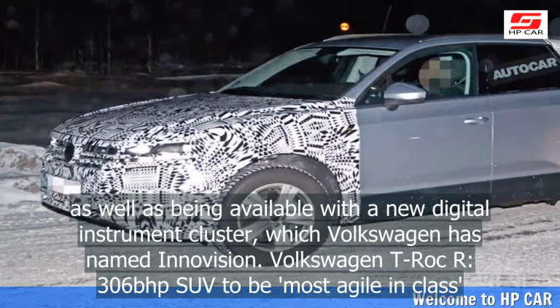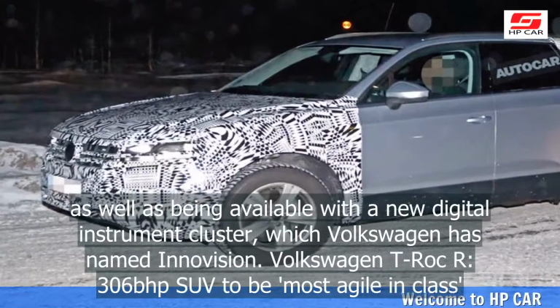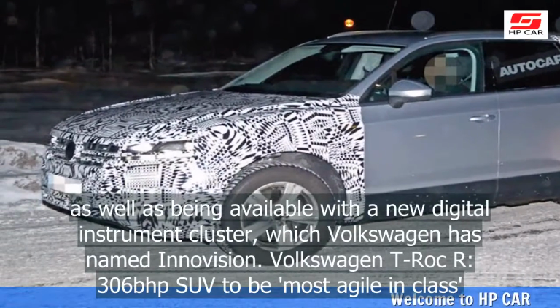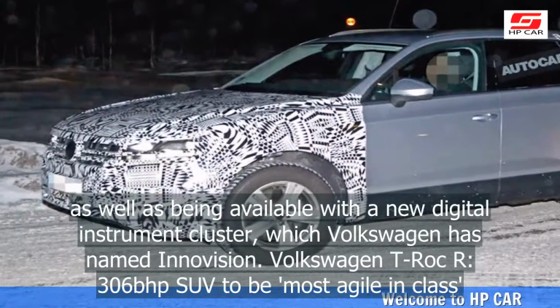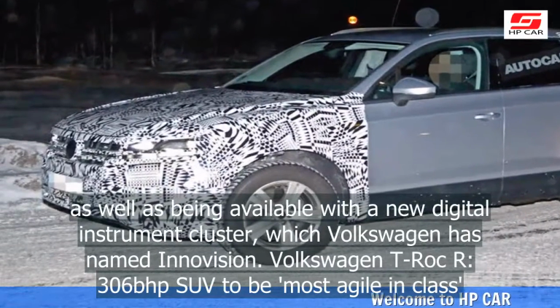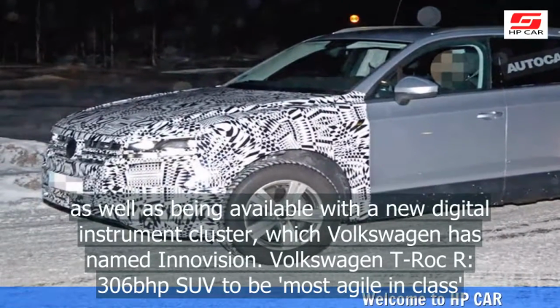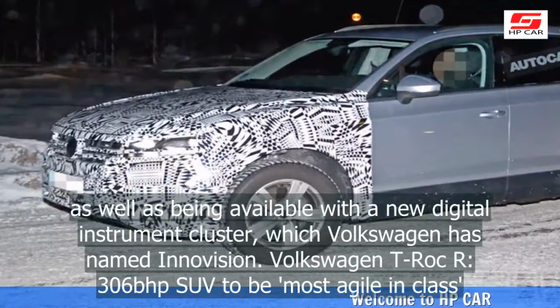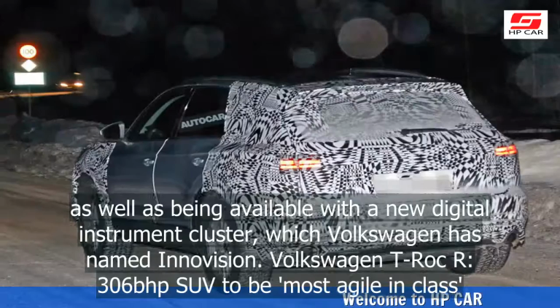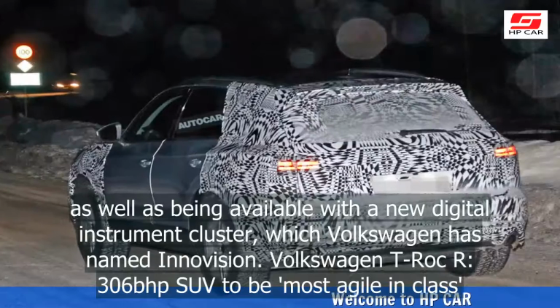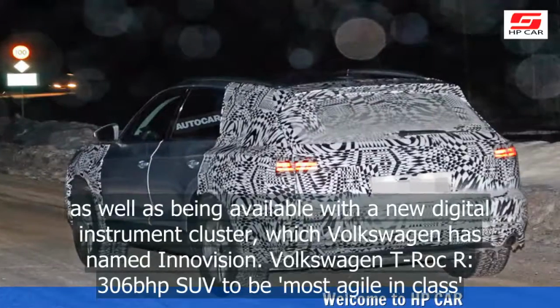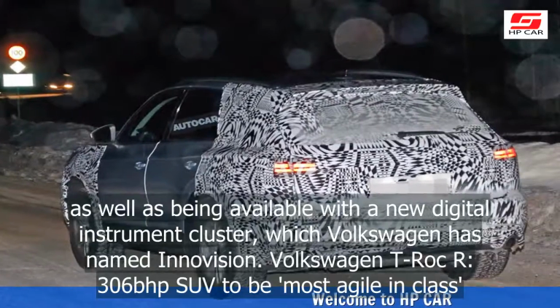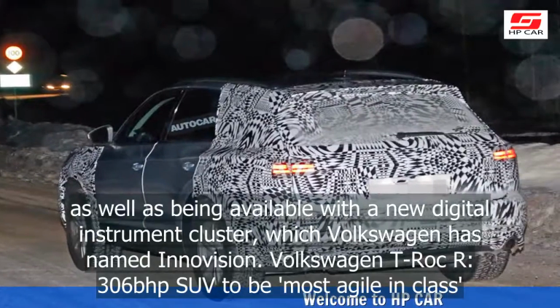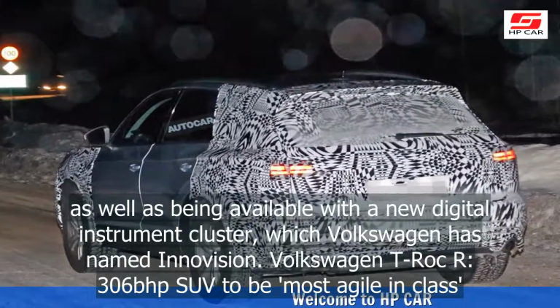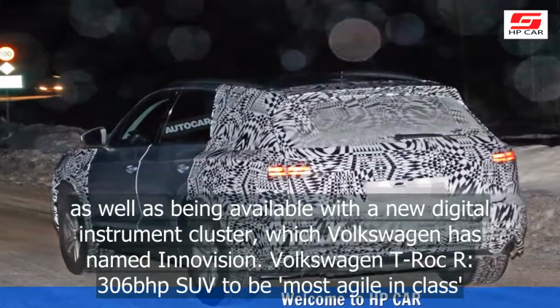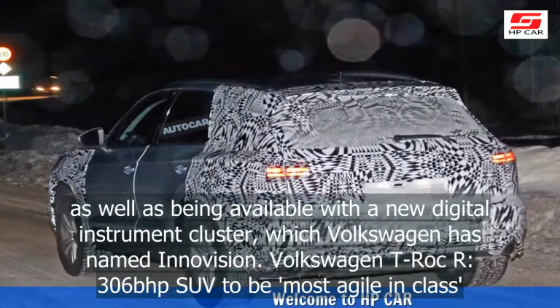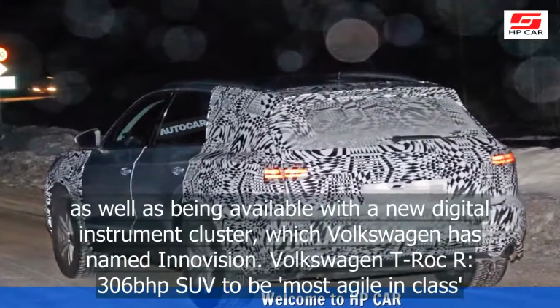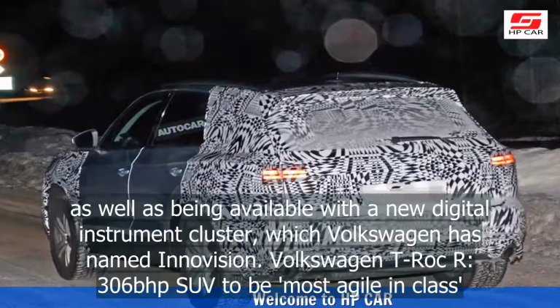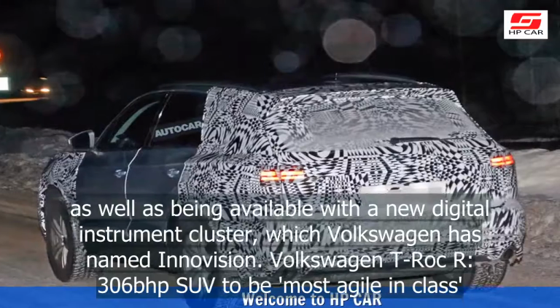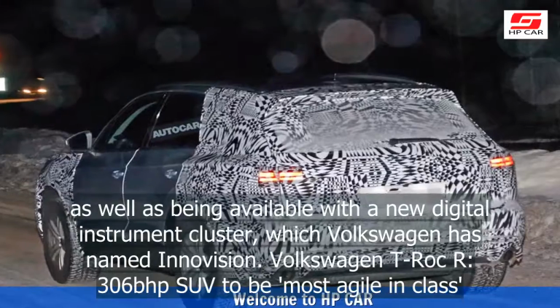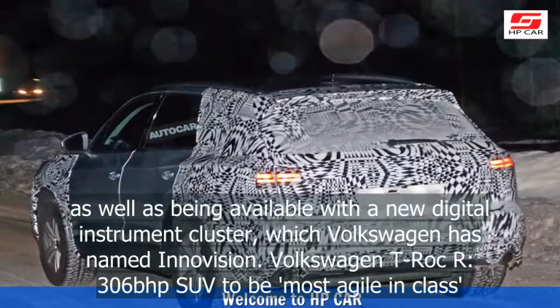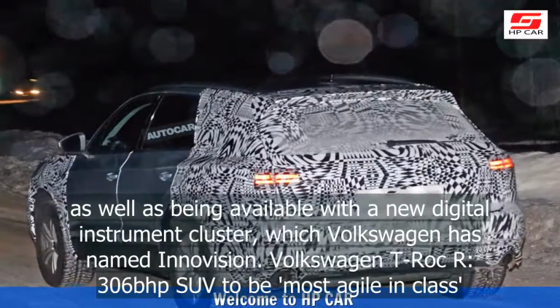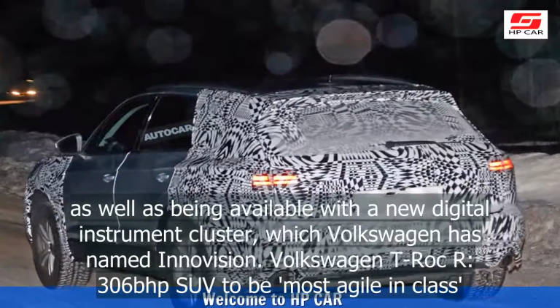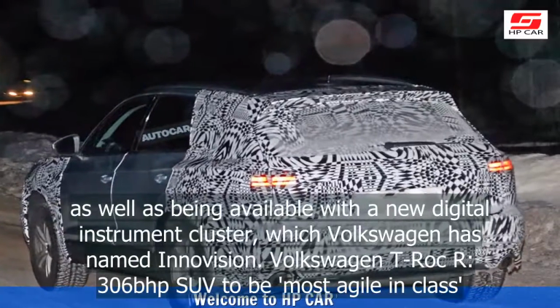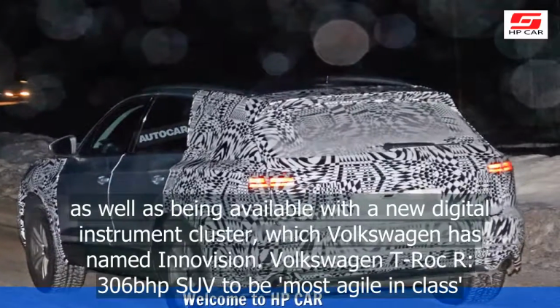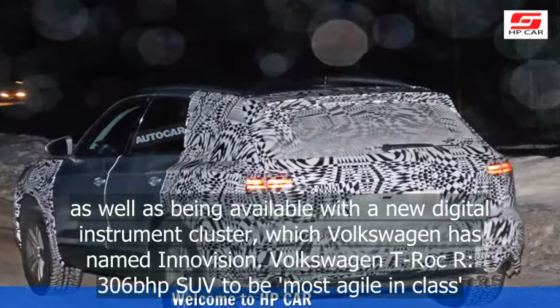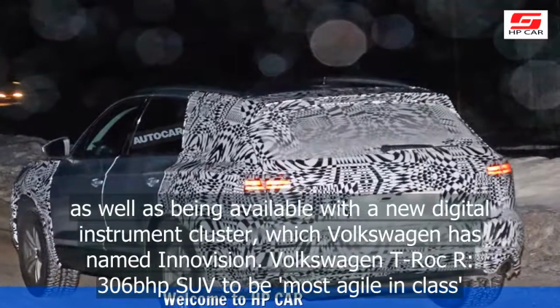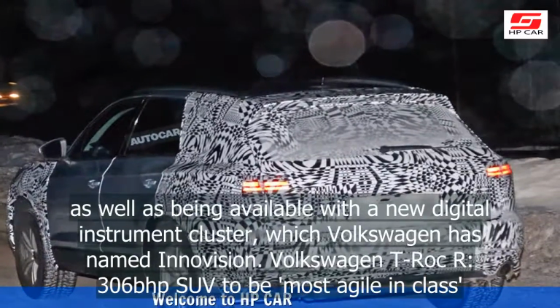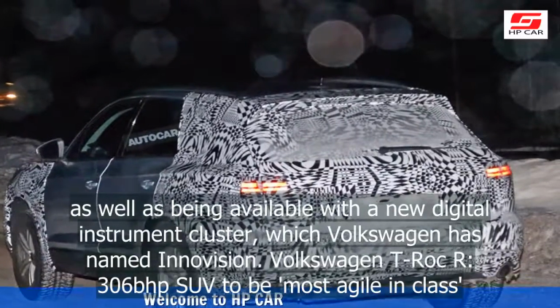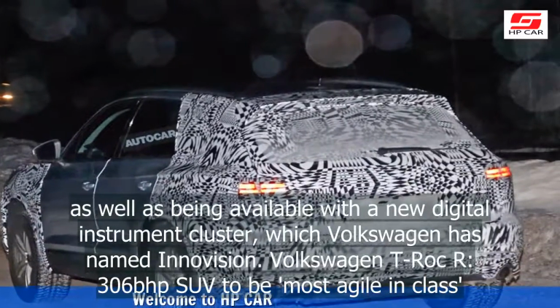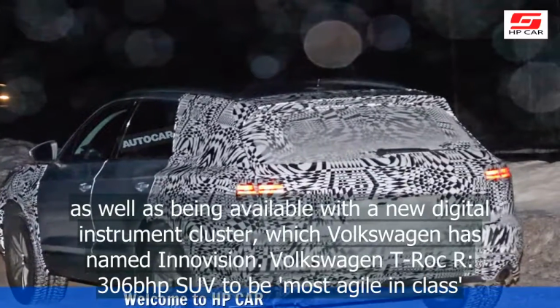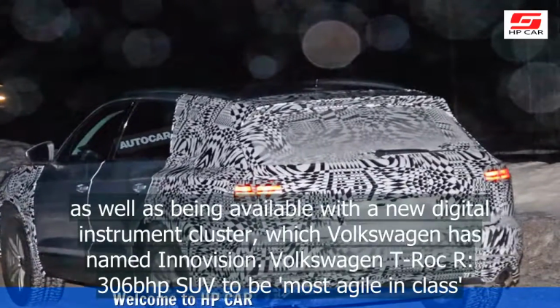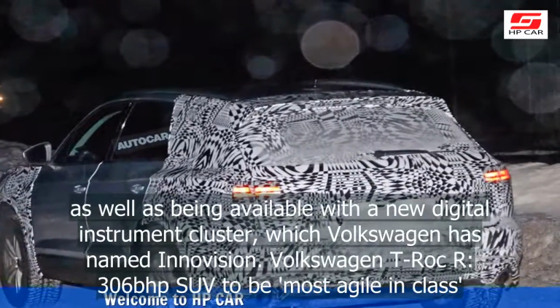Volkswagen T-Roc R, a 306bhp SUV, is set to be the most agile in its class.